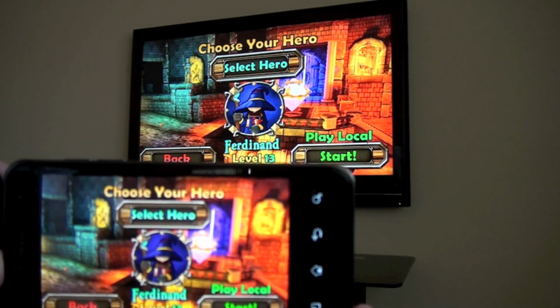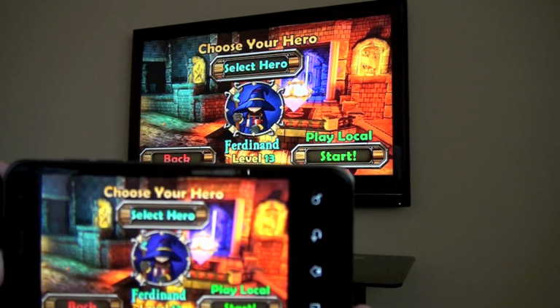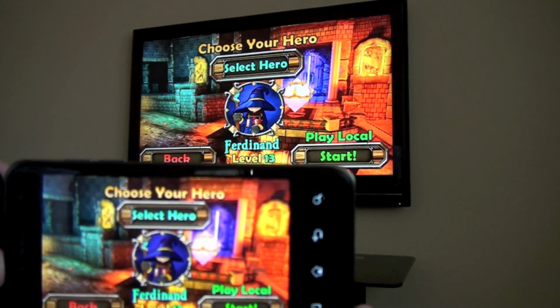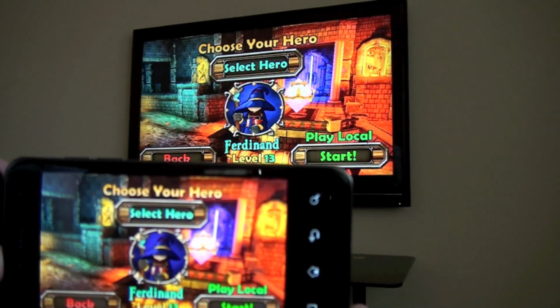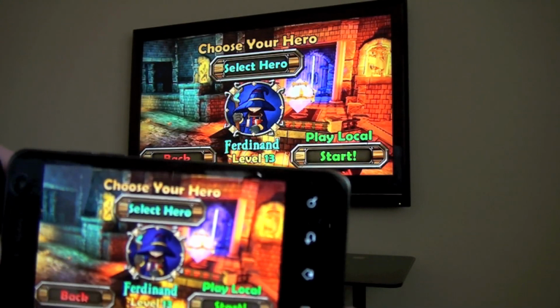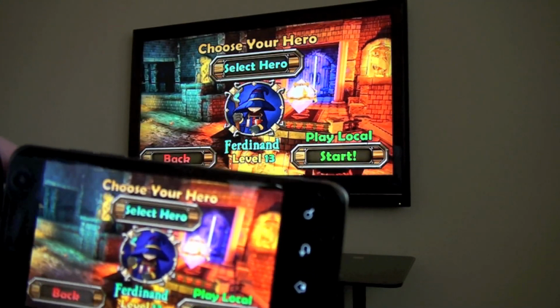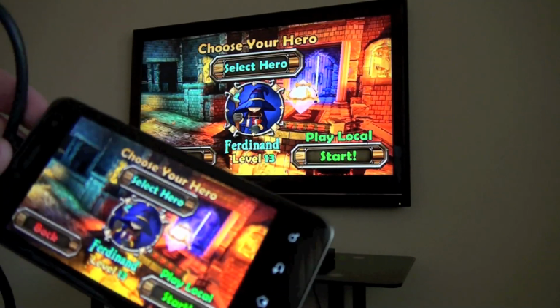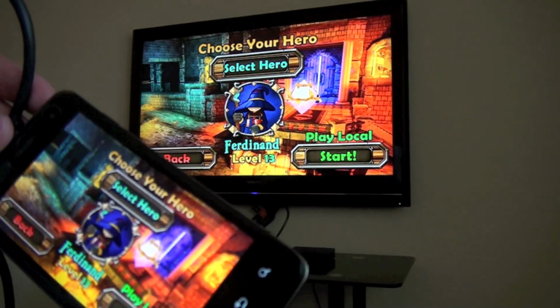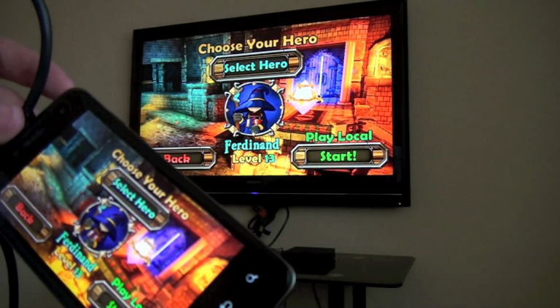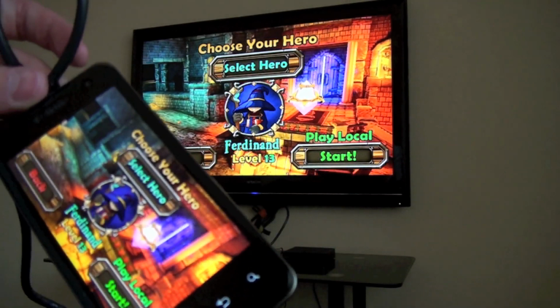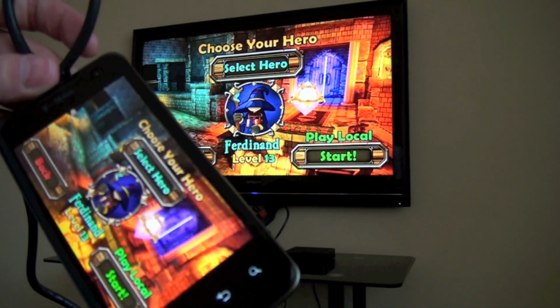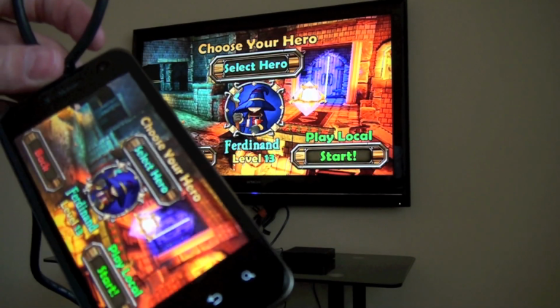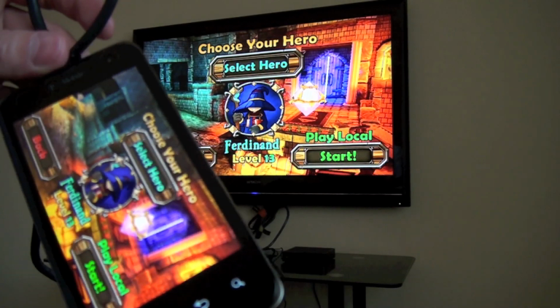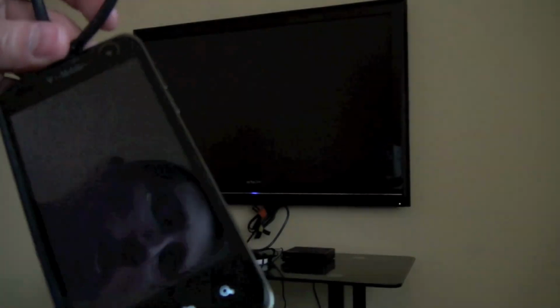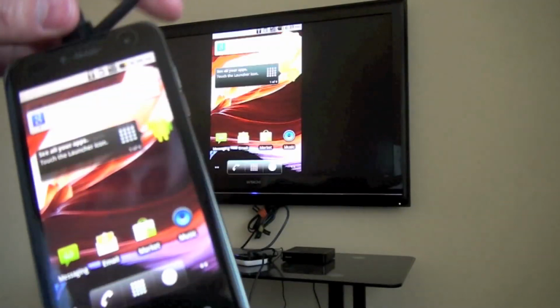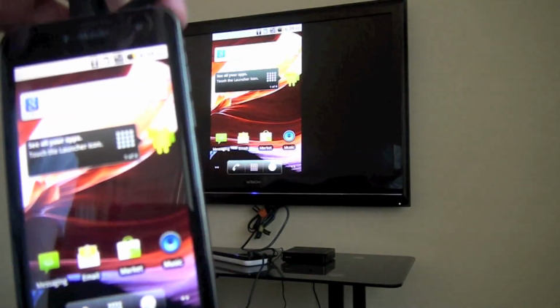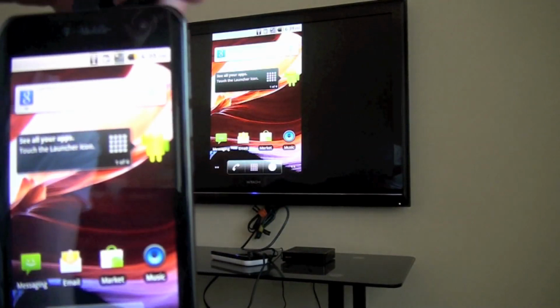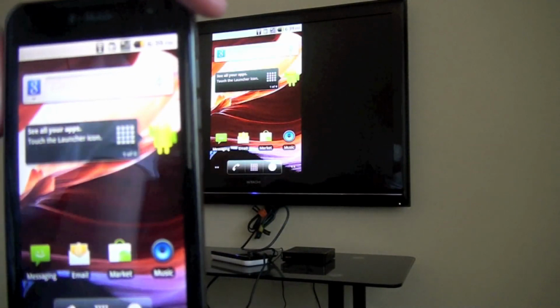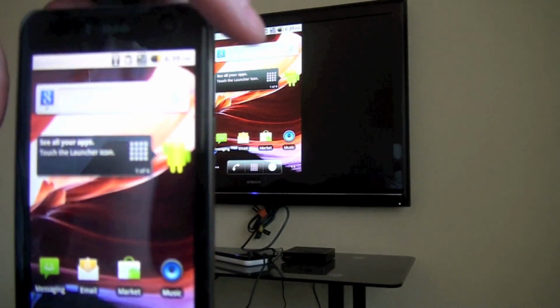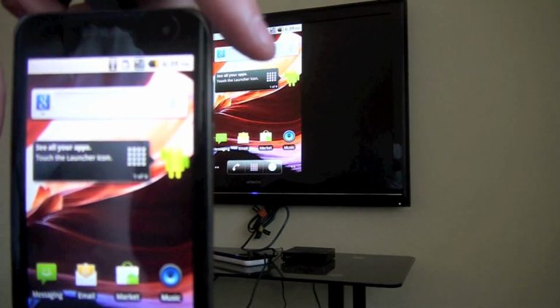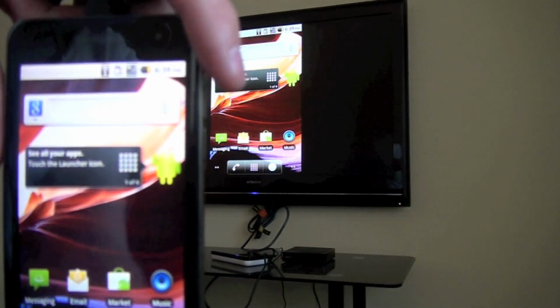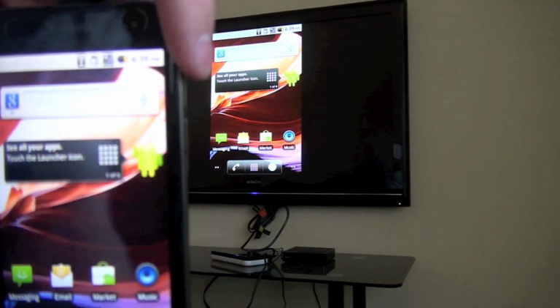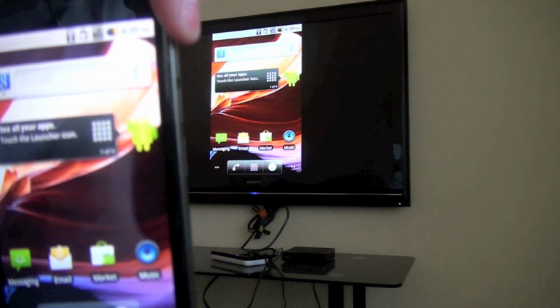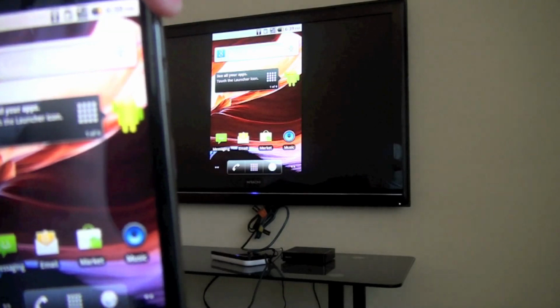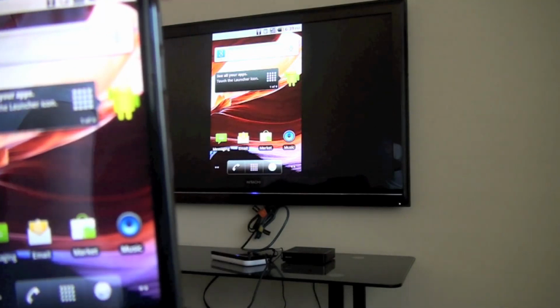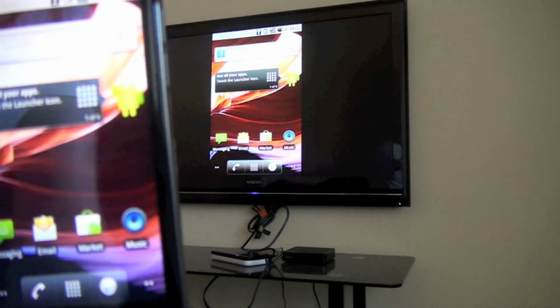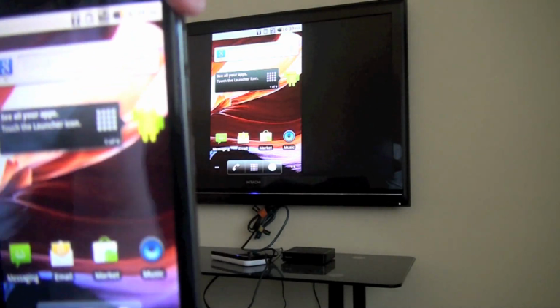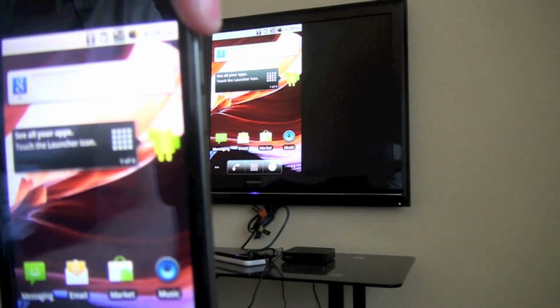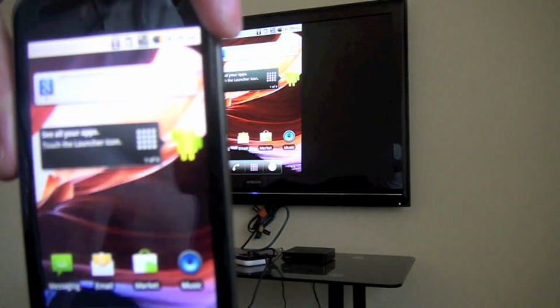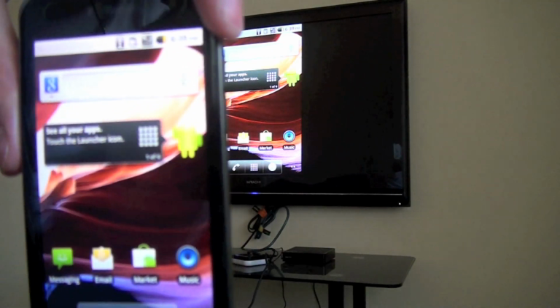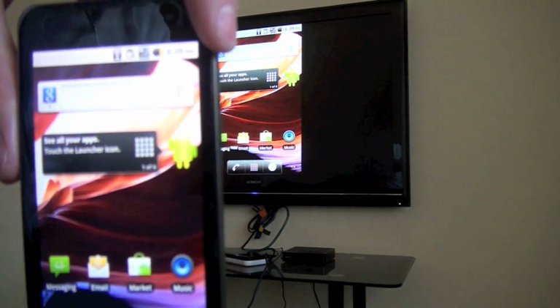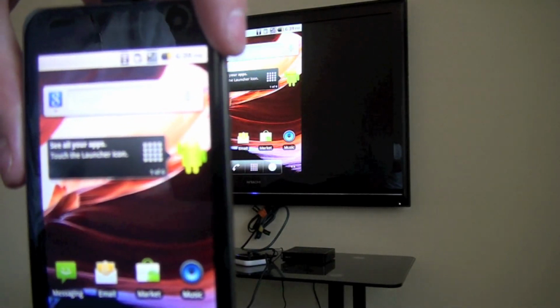So this was a quick hands-on of the T-Mobile G2X with the HDMI output.